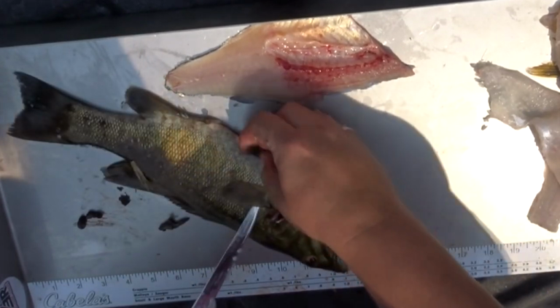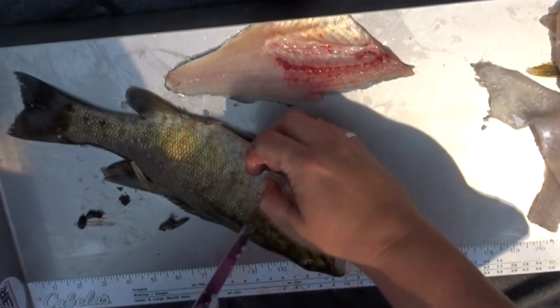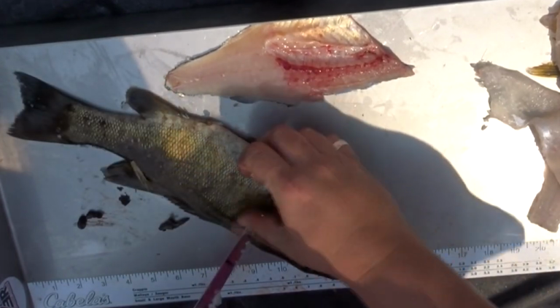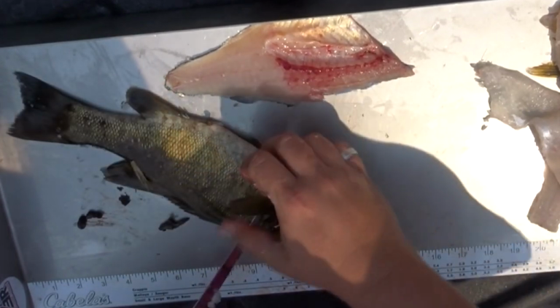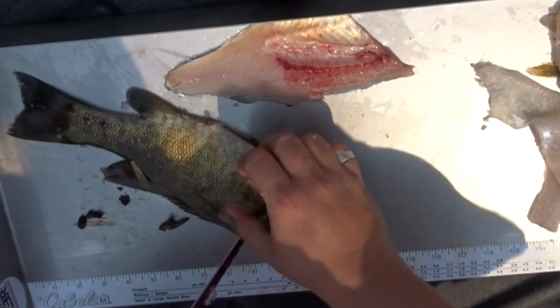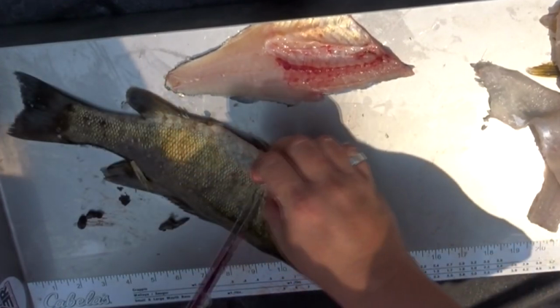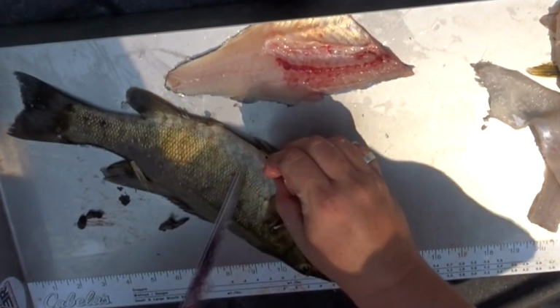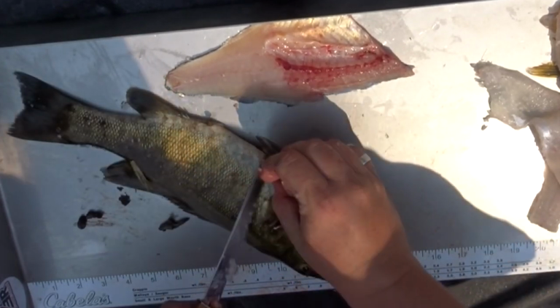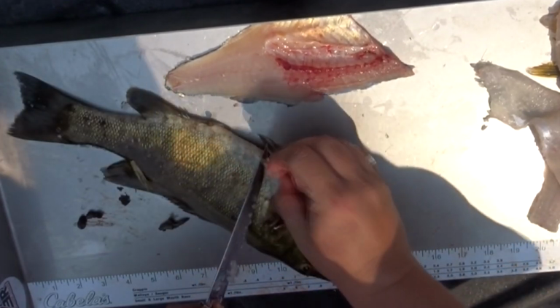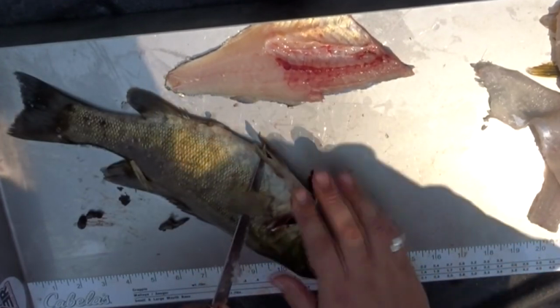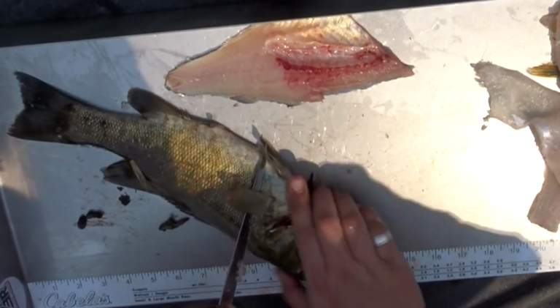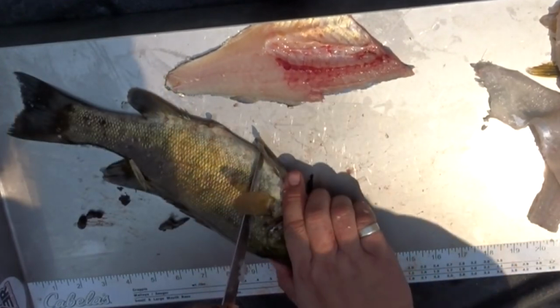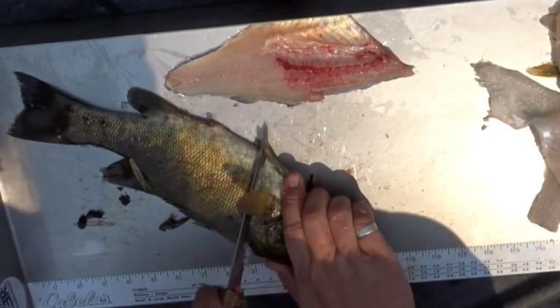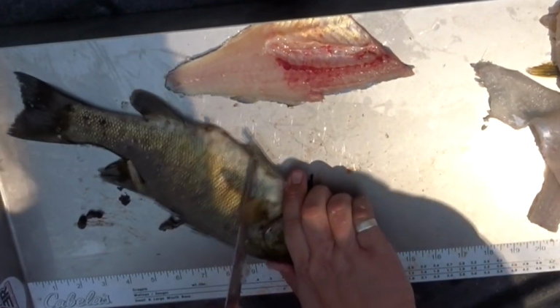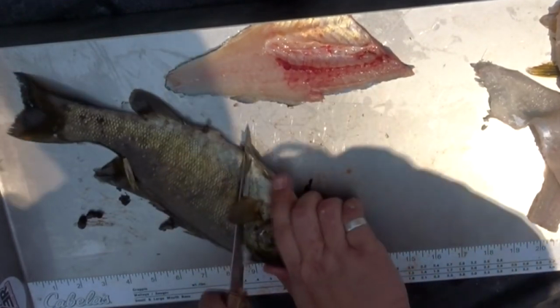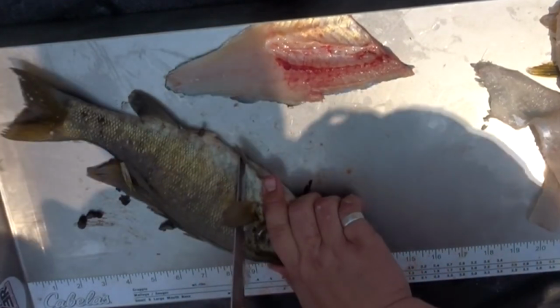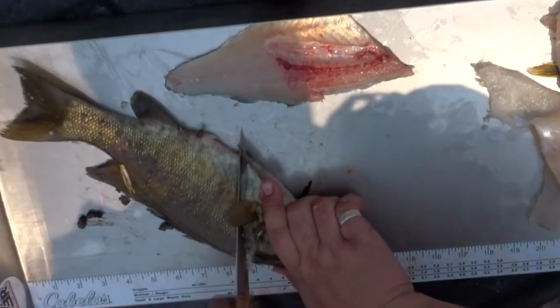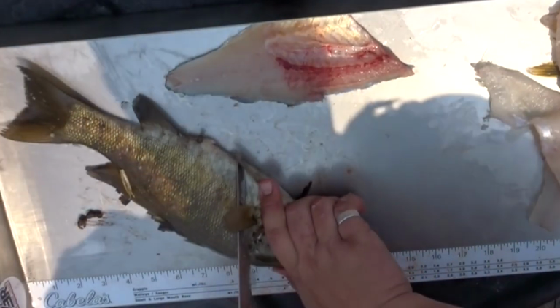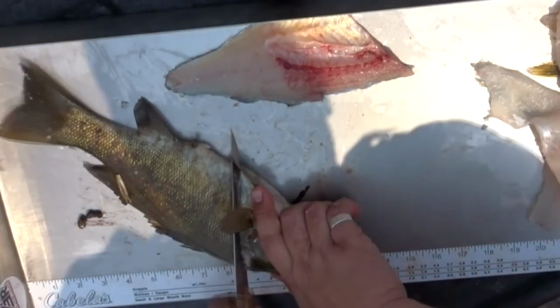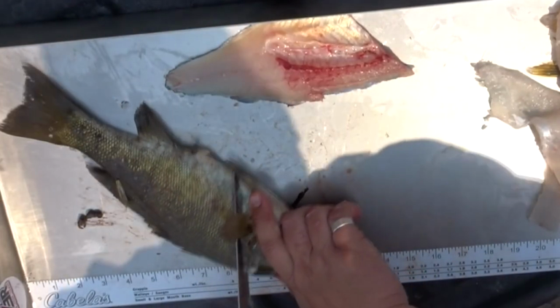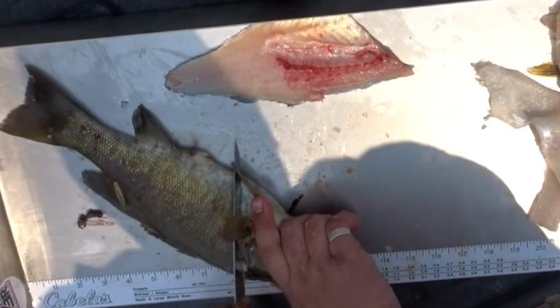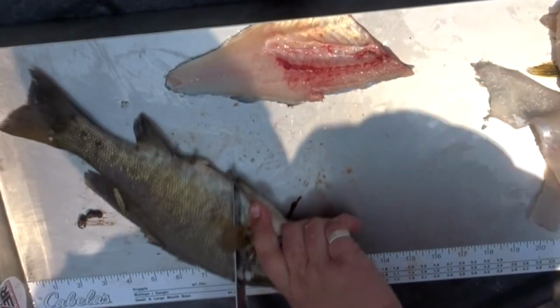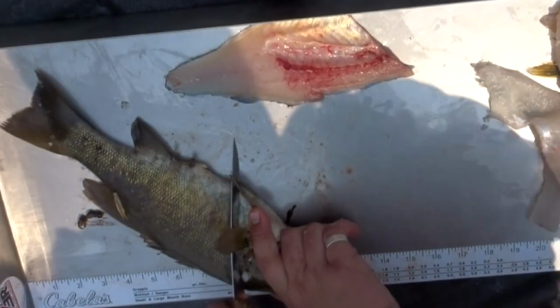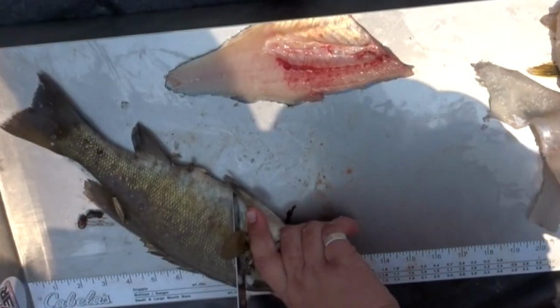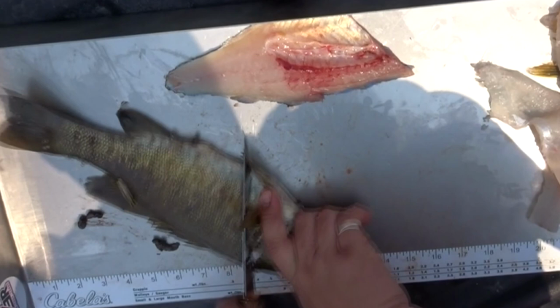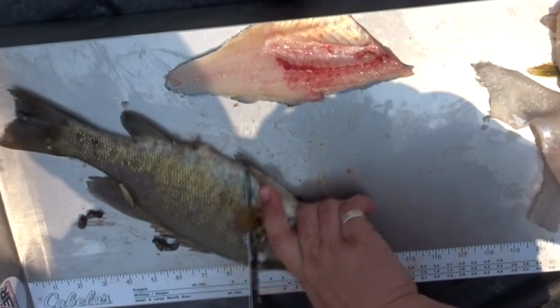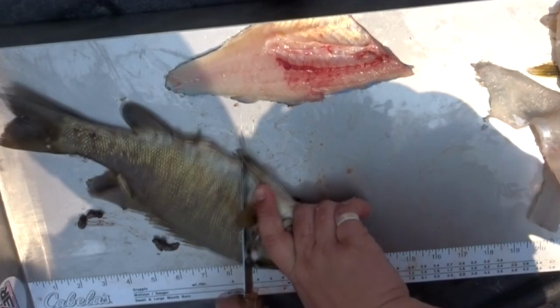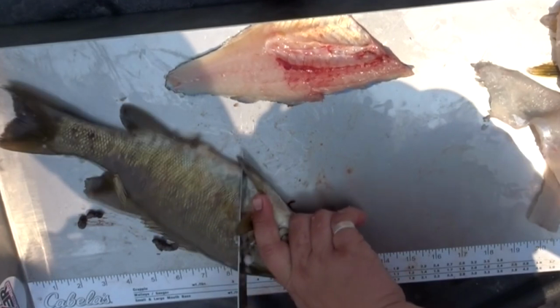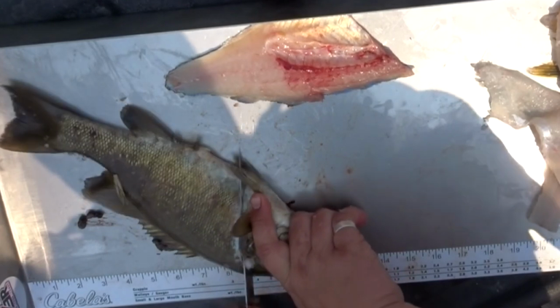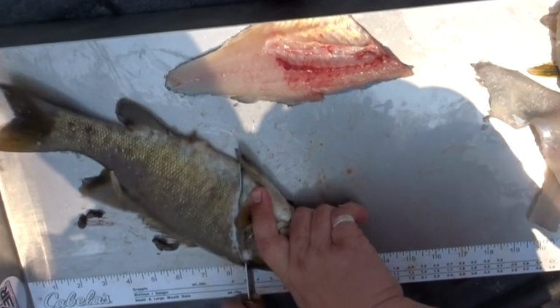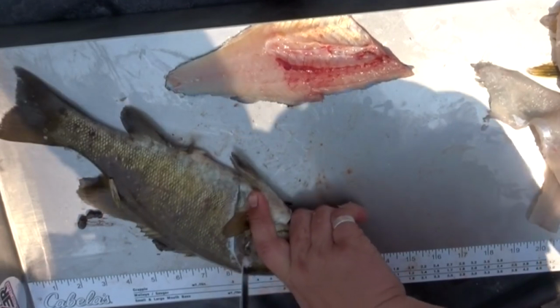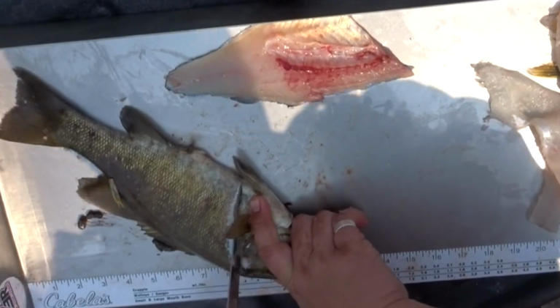Flip him over. The only thing is, this guy's pretty fresh. So if he flips up on me — that's disgusting. I just killed him.